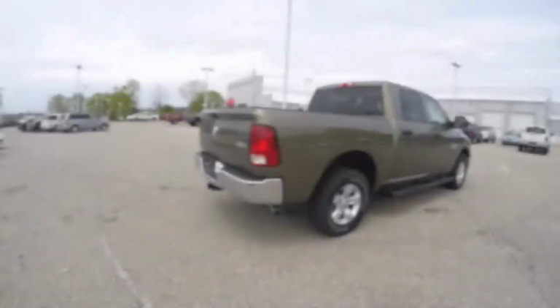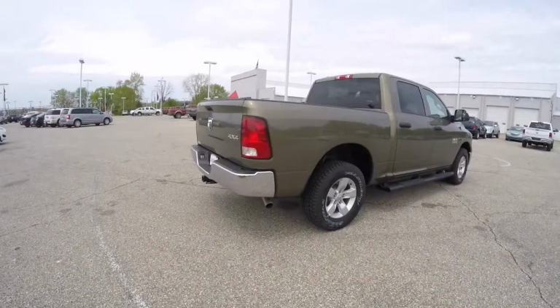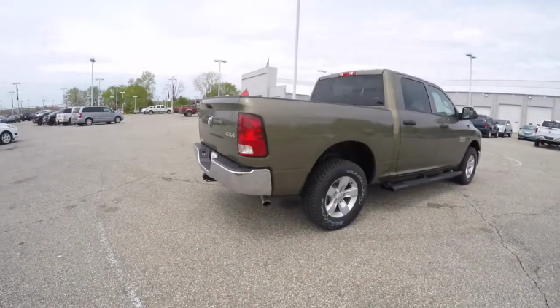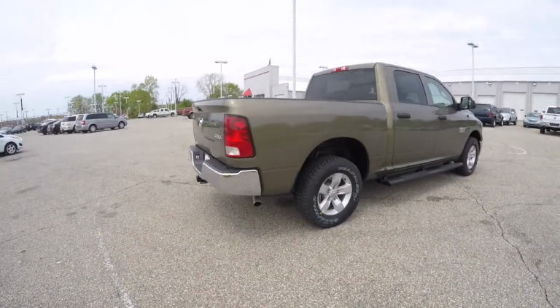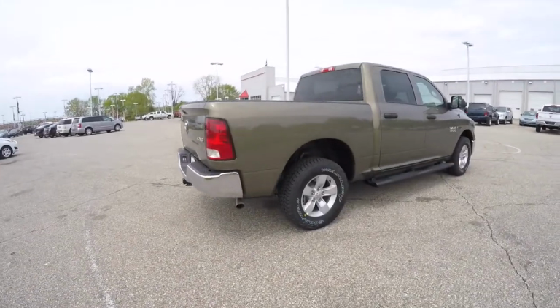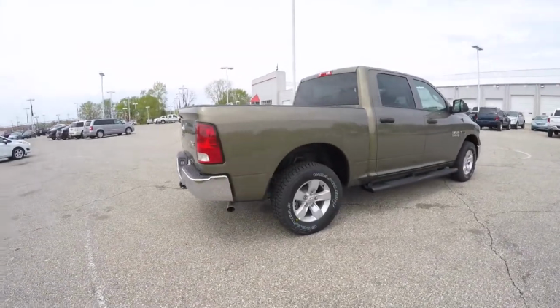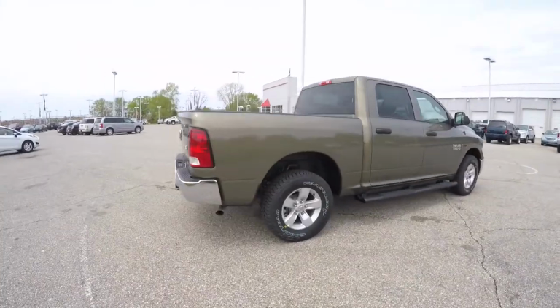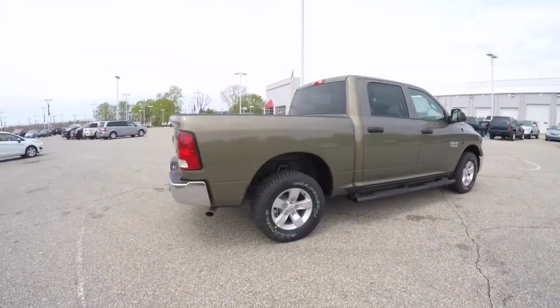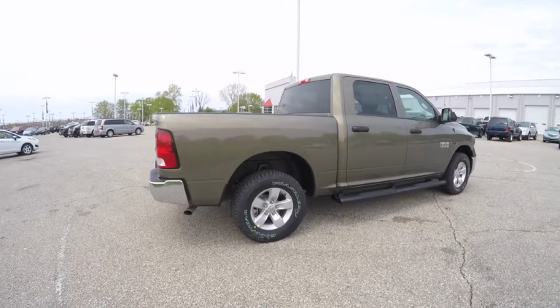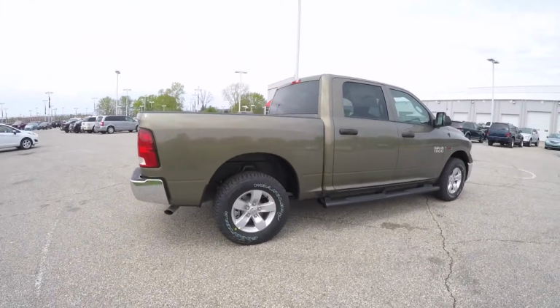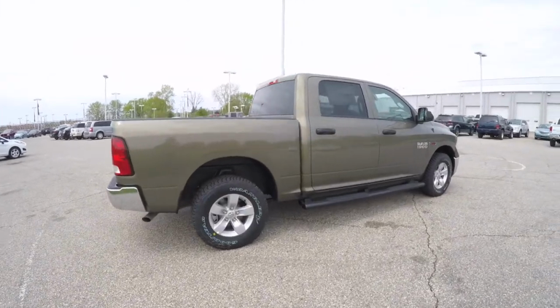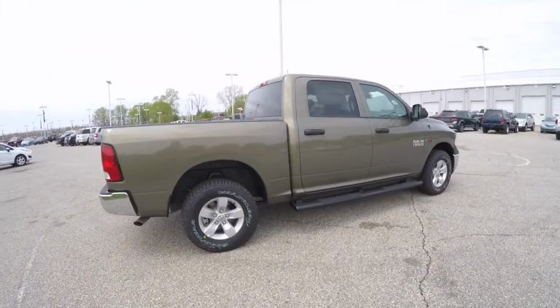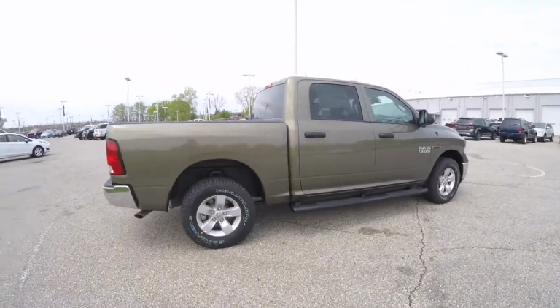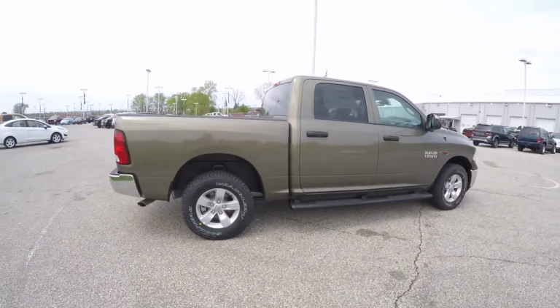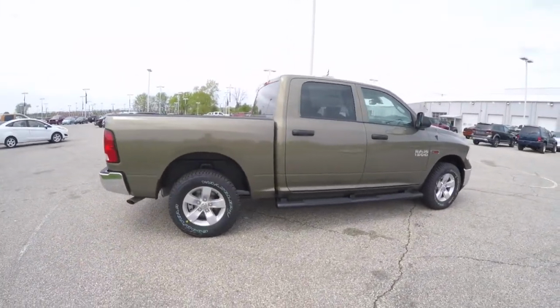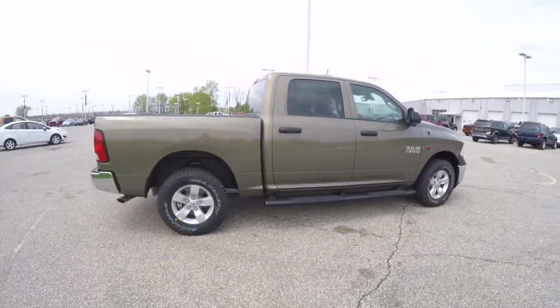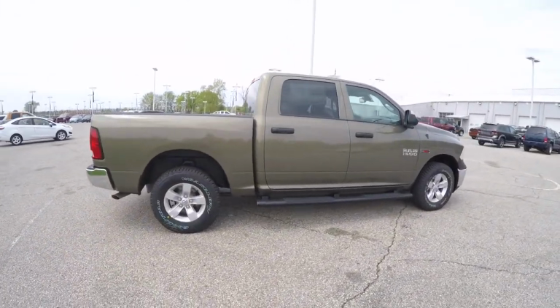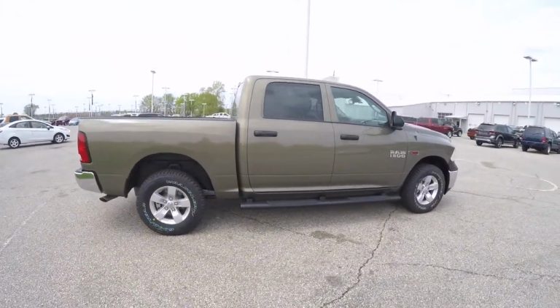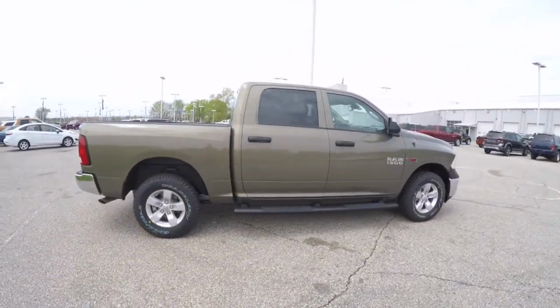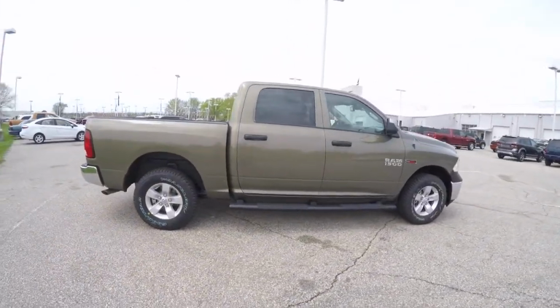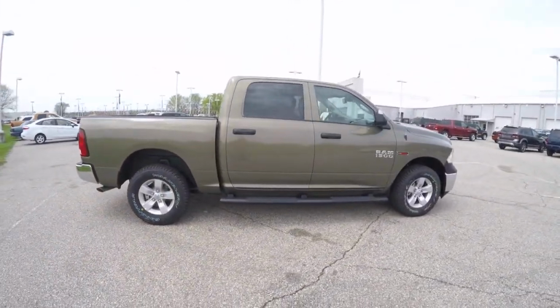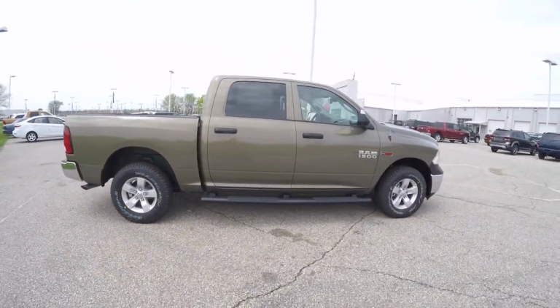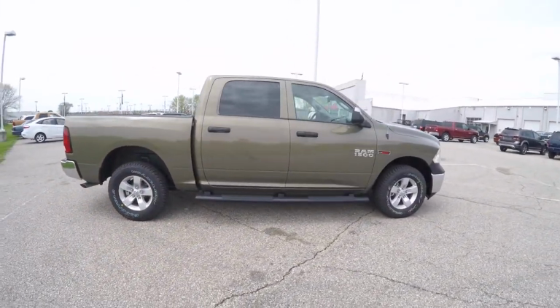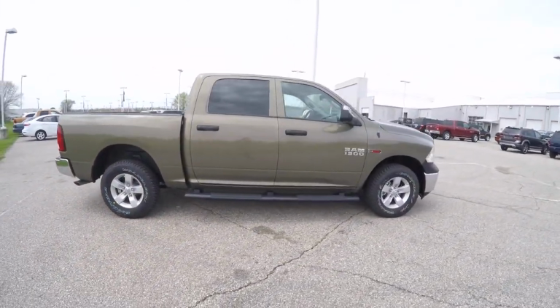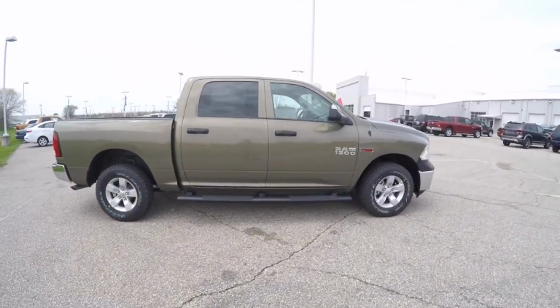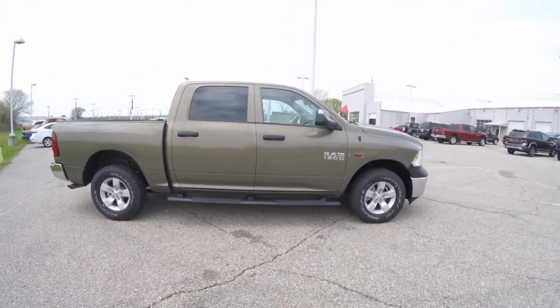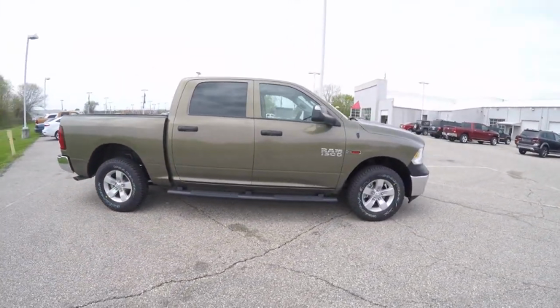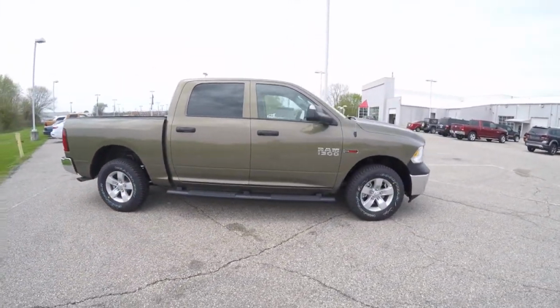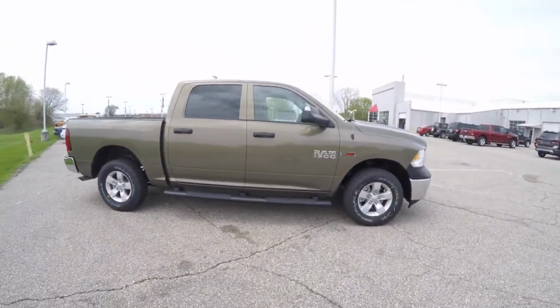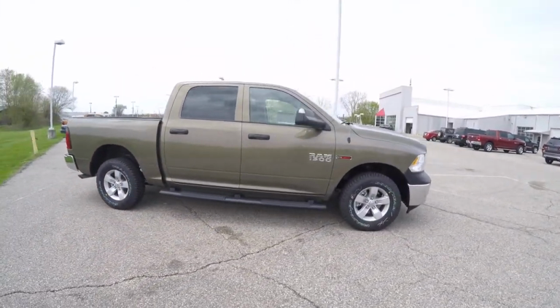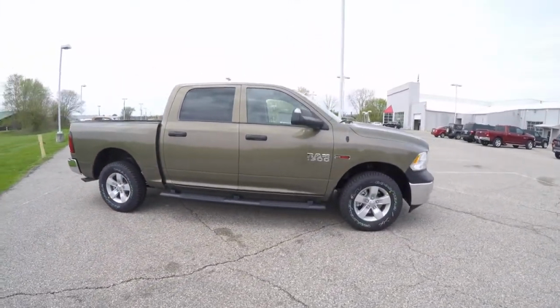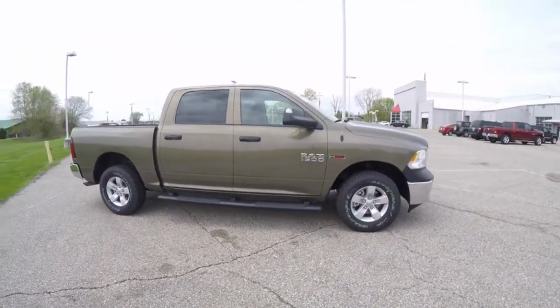That concludes our quick walk-around look at this brand new 2015 Ram 1500 Tradesman Crew Cab.